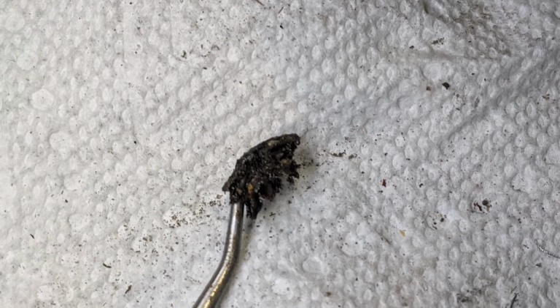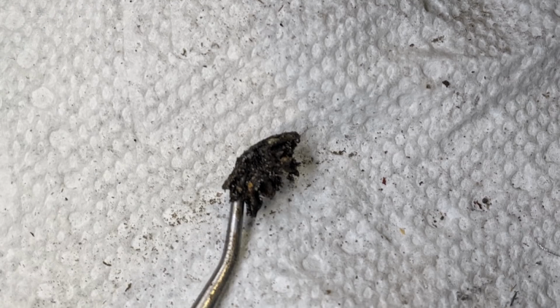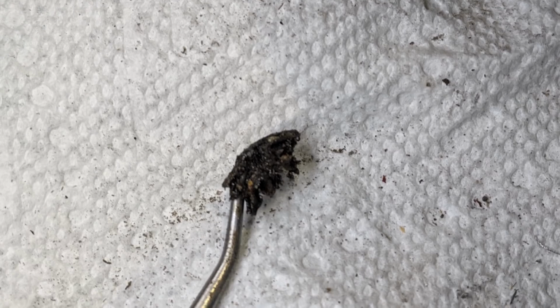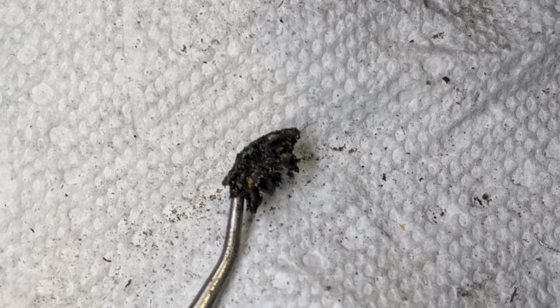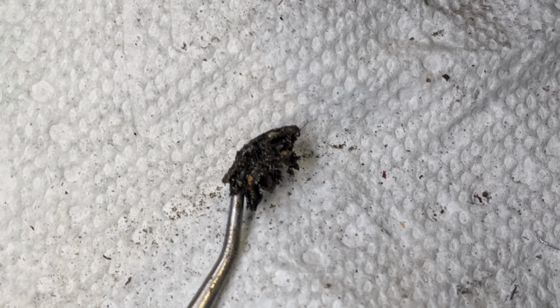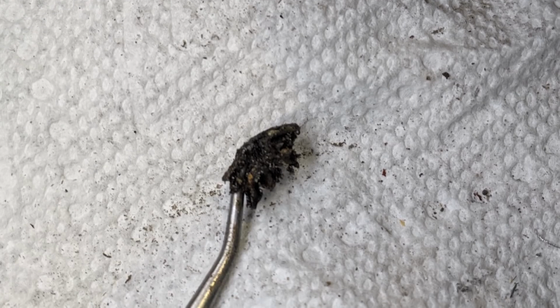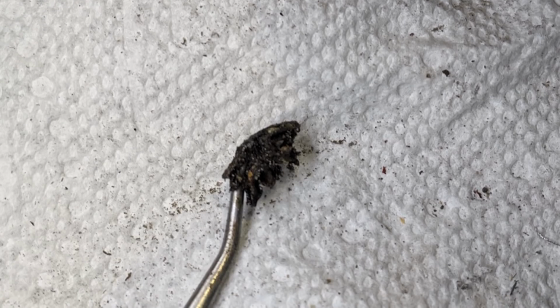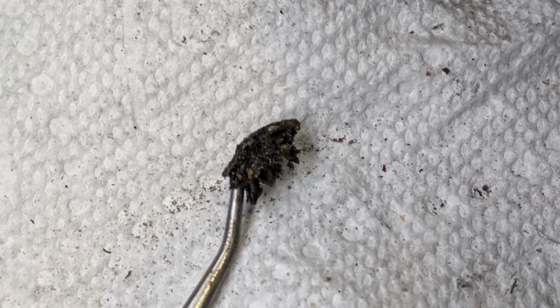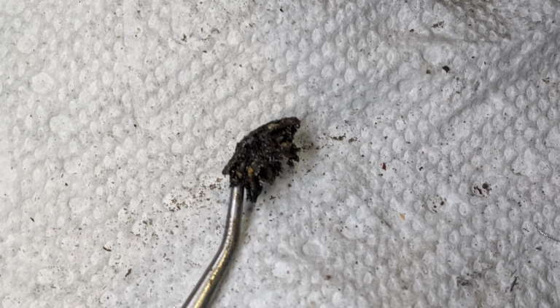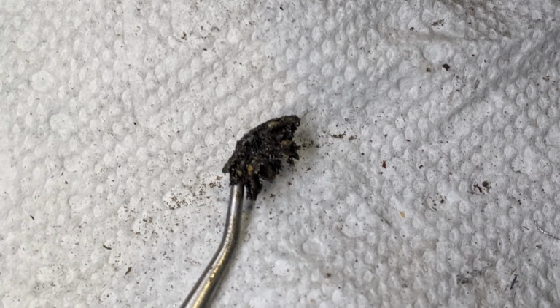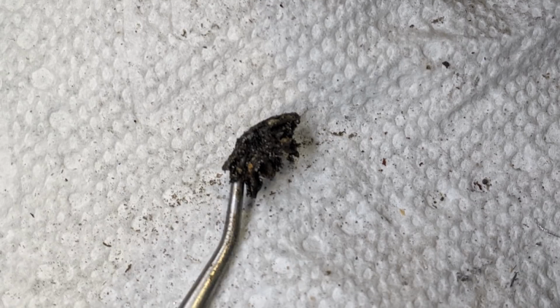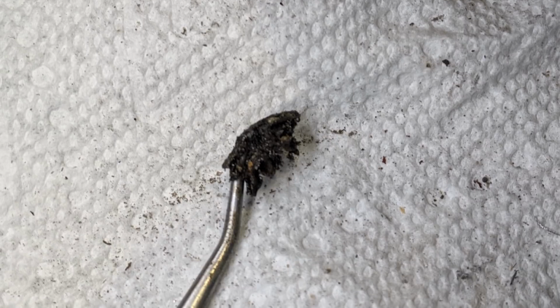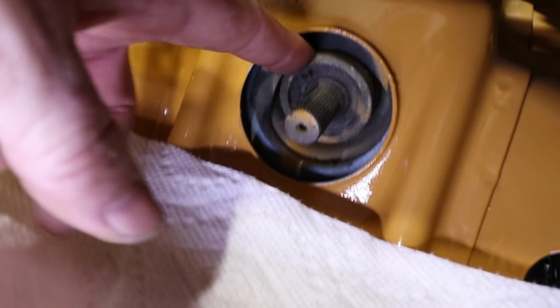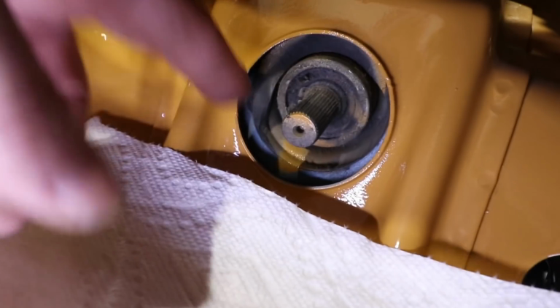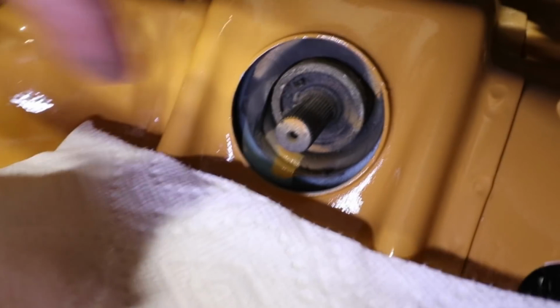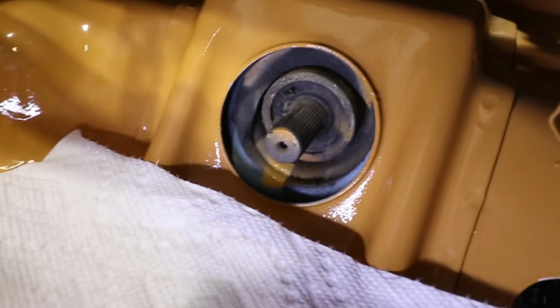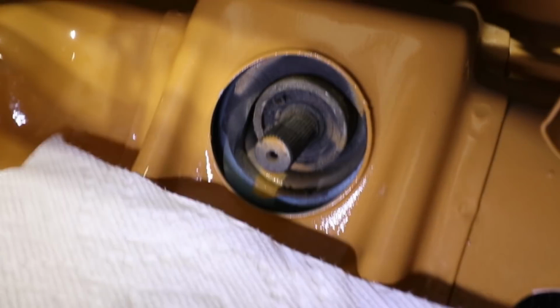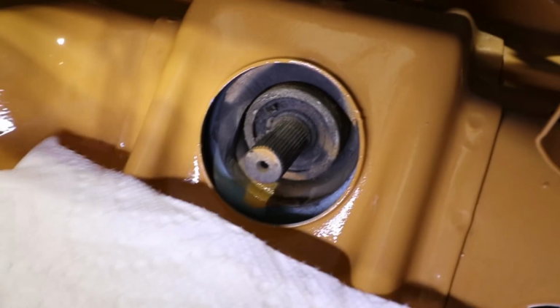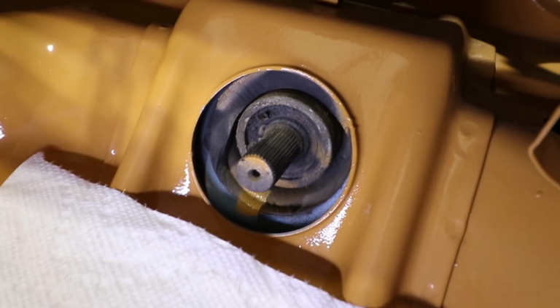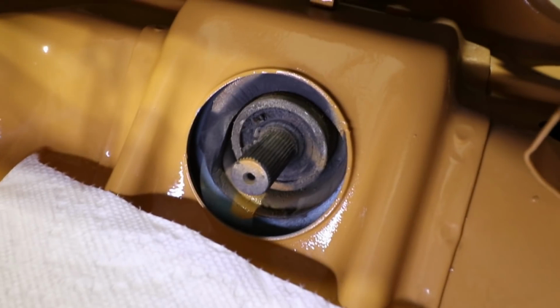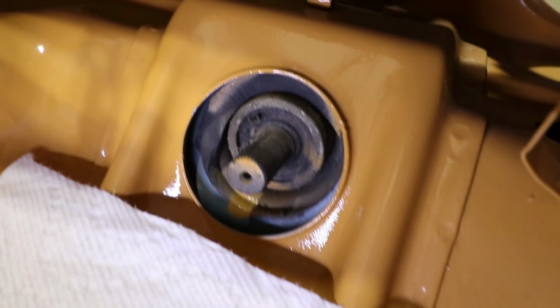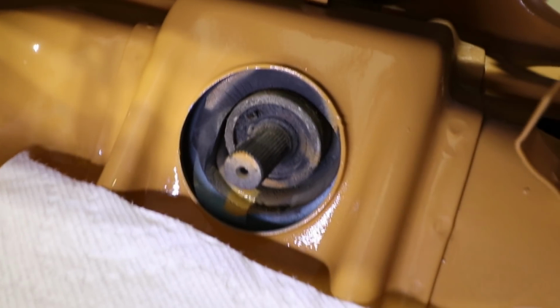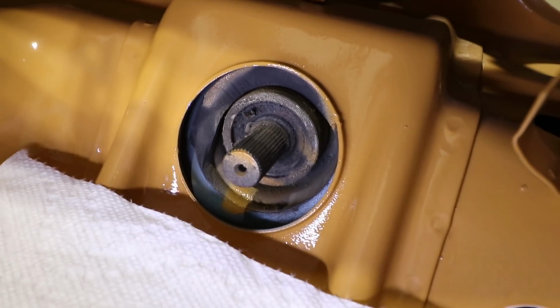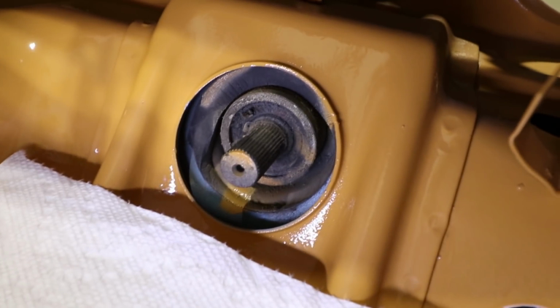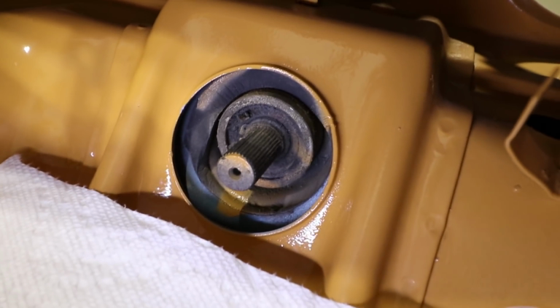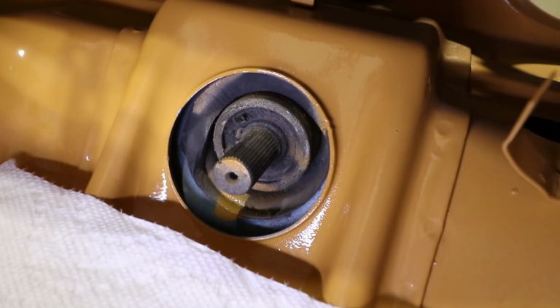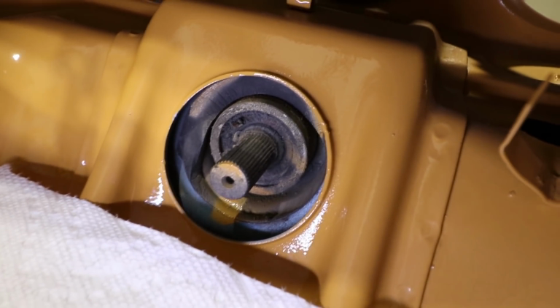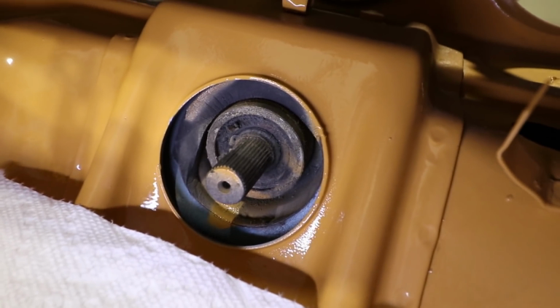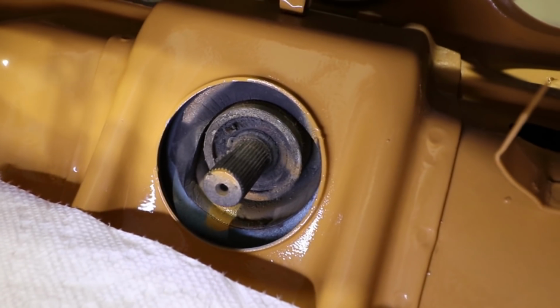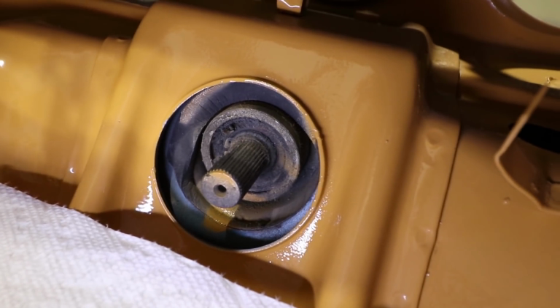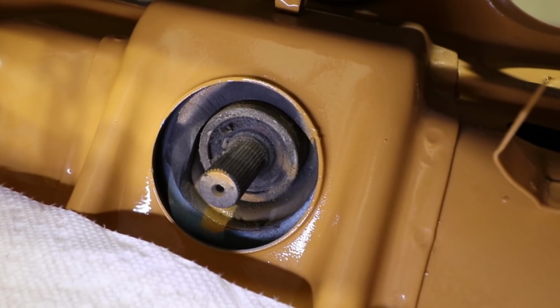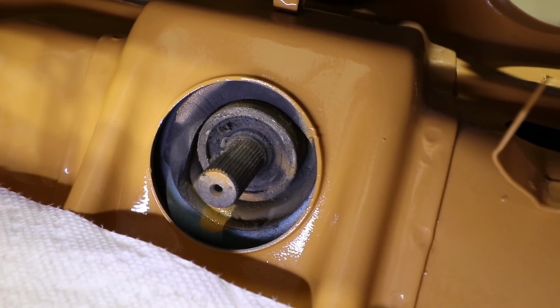This end also has a lot of dust and debris in there, so I'm going to start by pulling those circlips out.